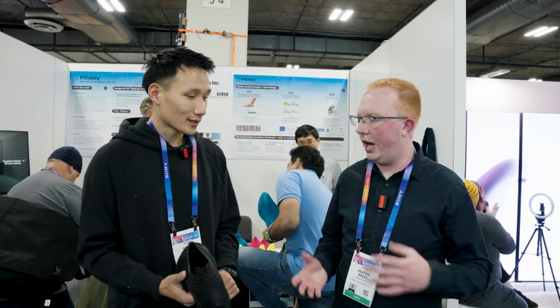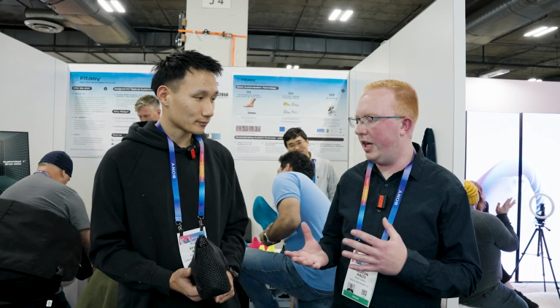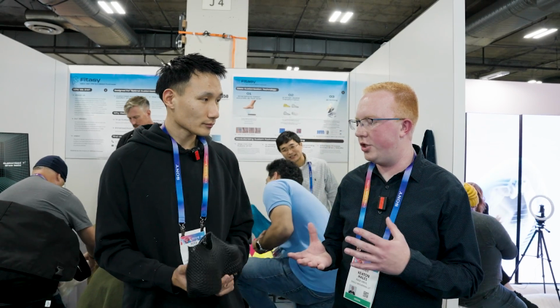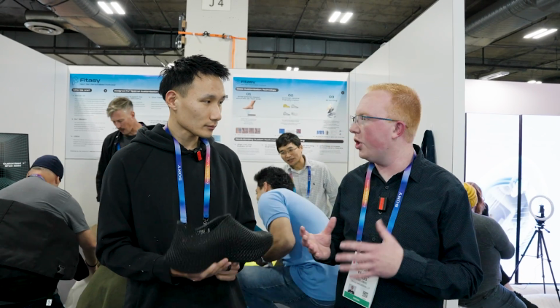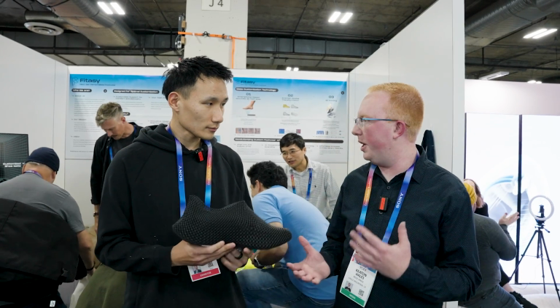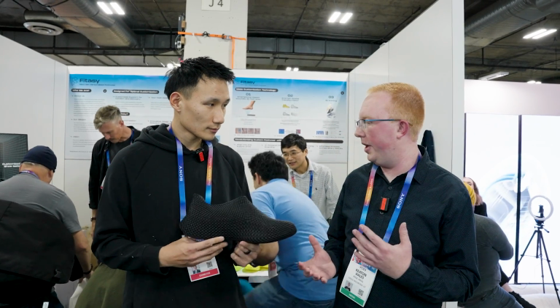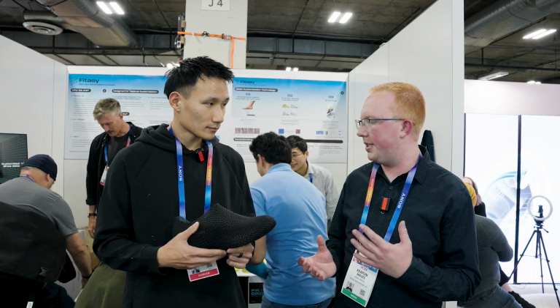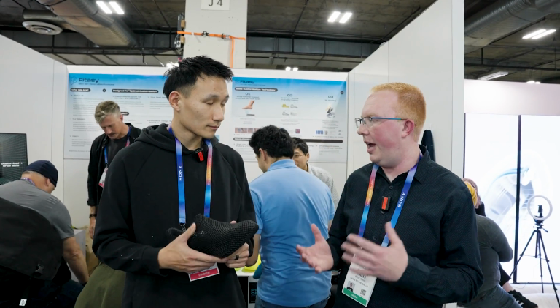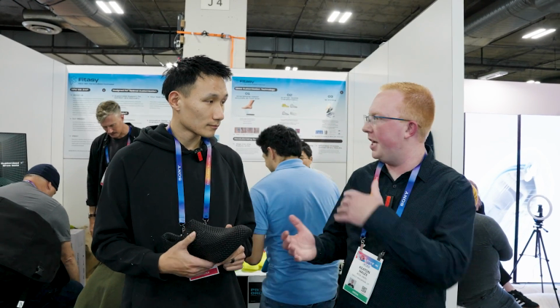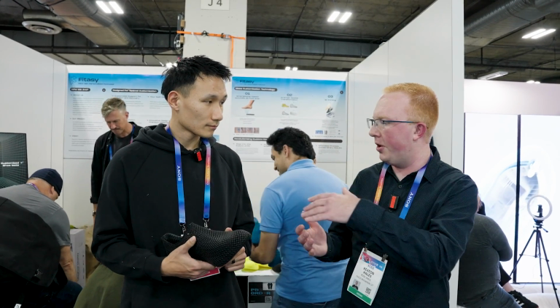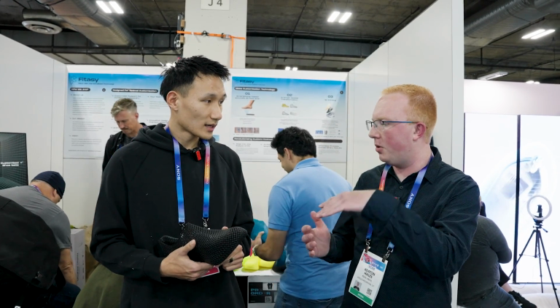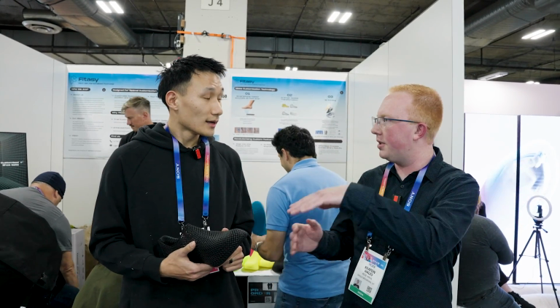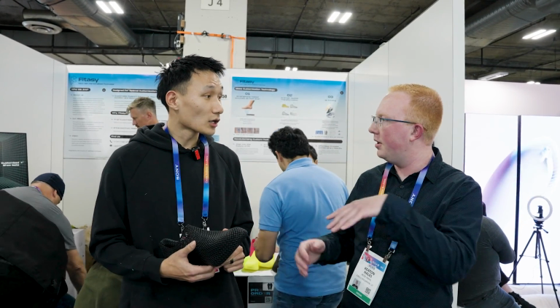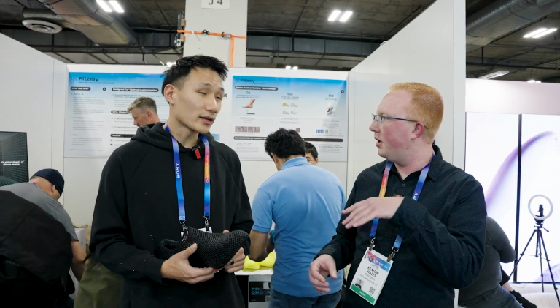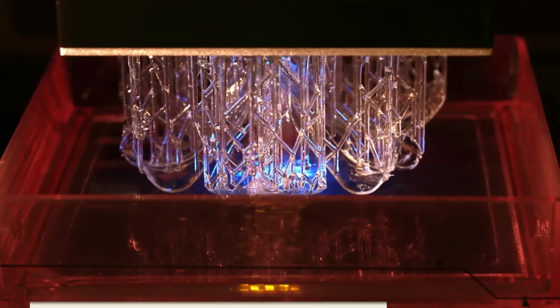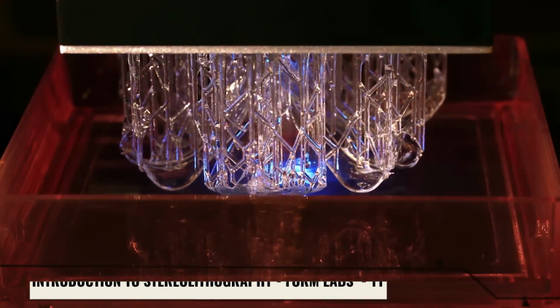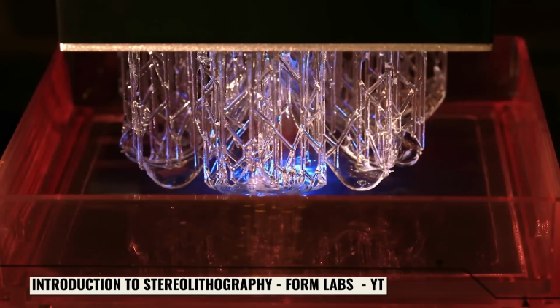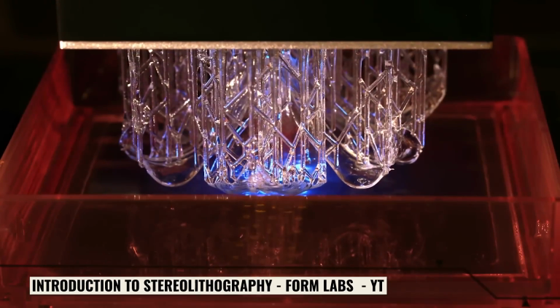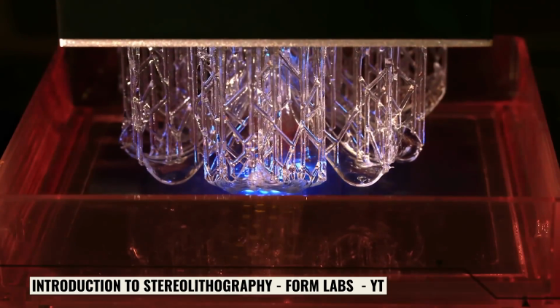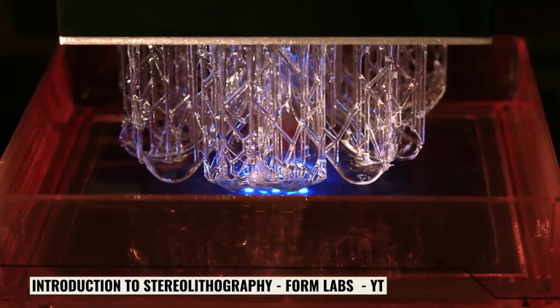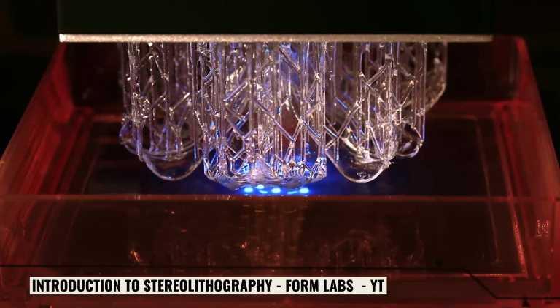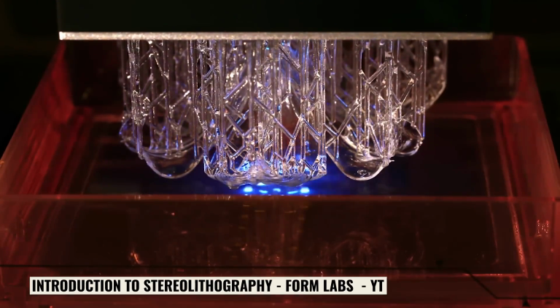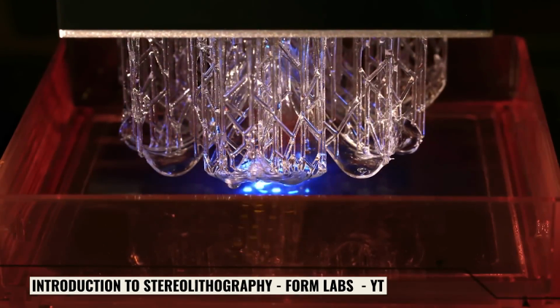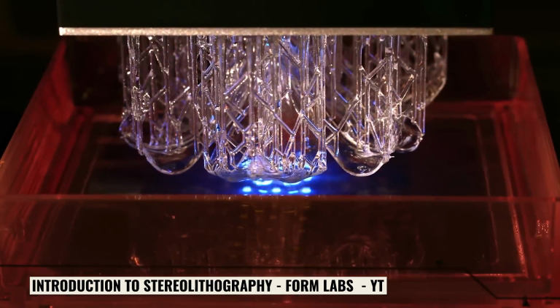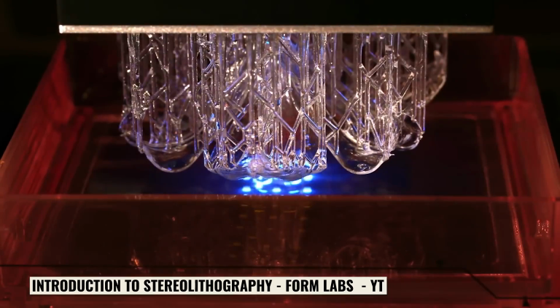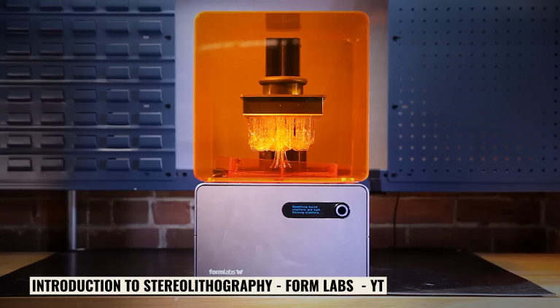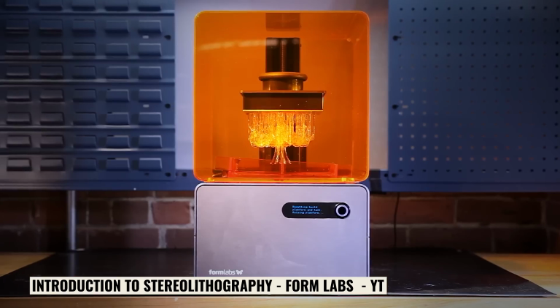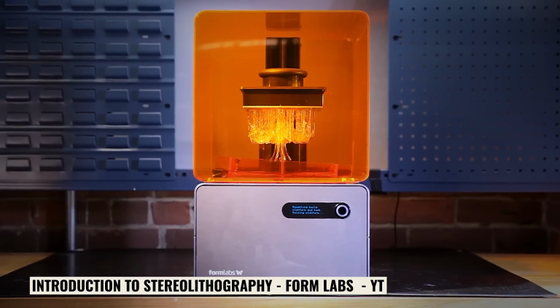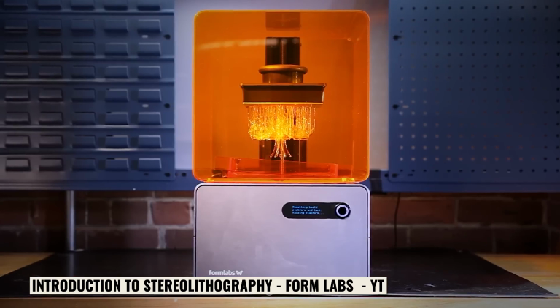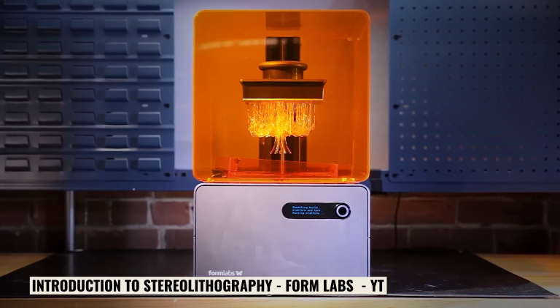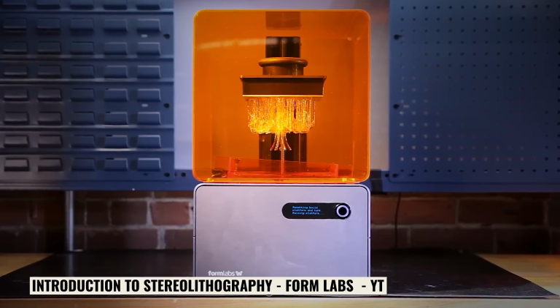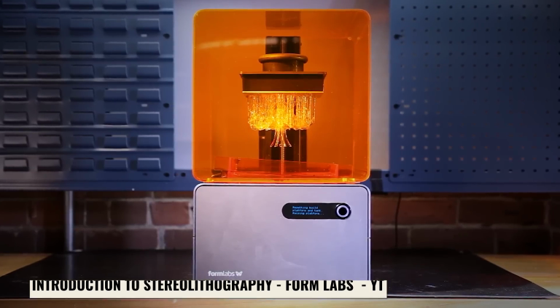How do you guys do the 3D printing? Is it FDM printing? No, it's SLA. So this is made with resin.